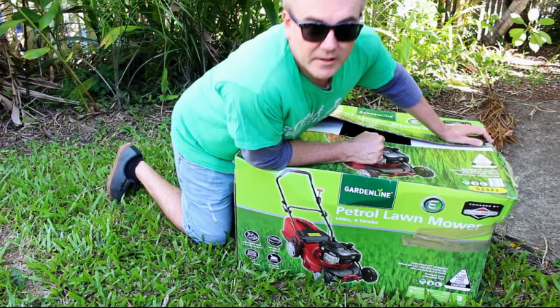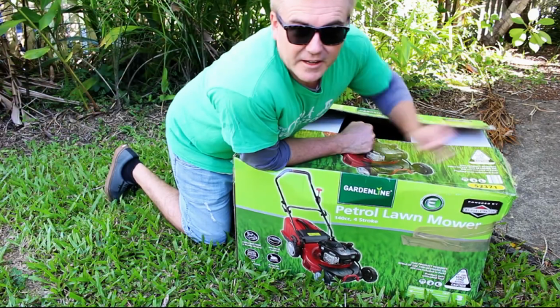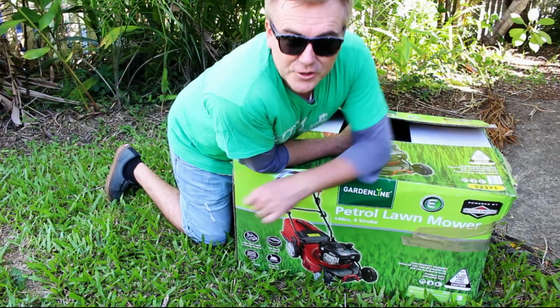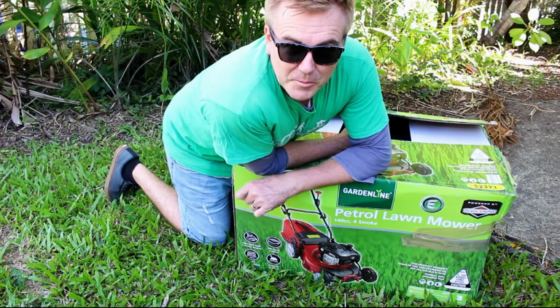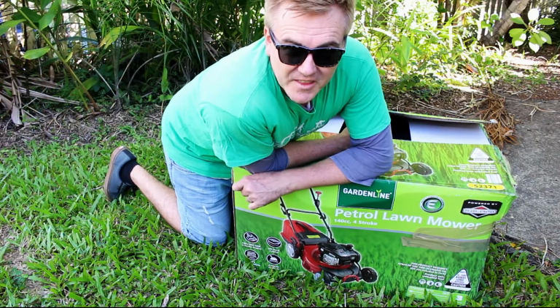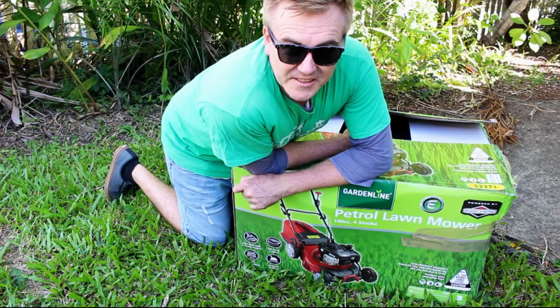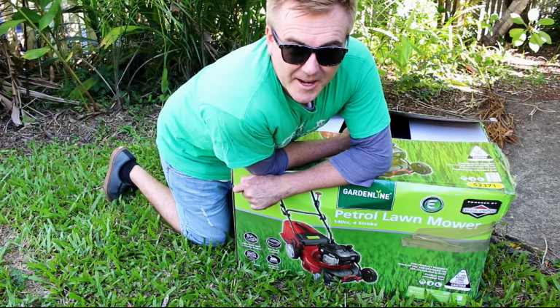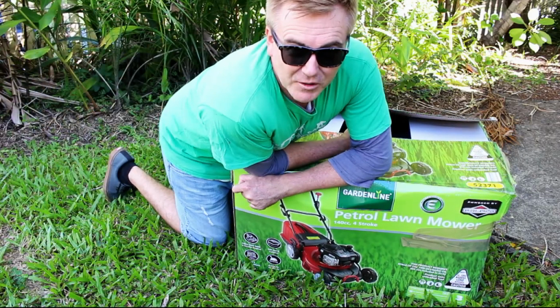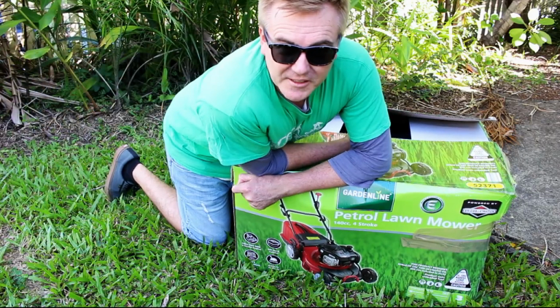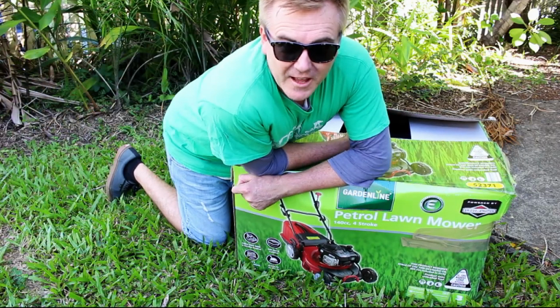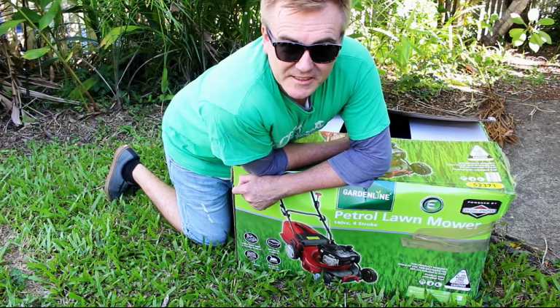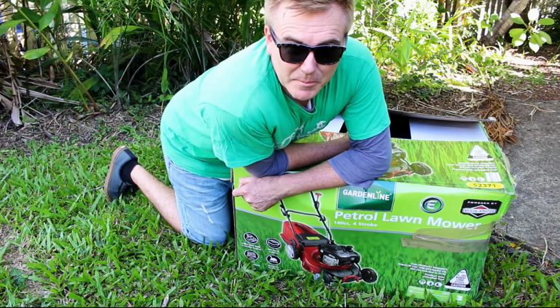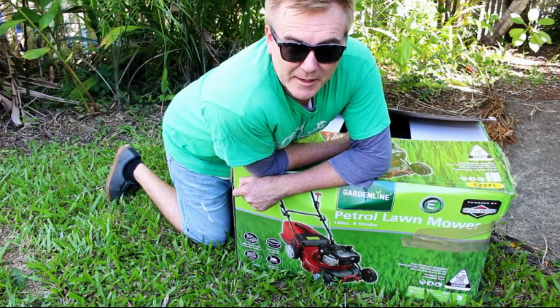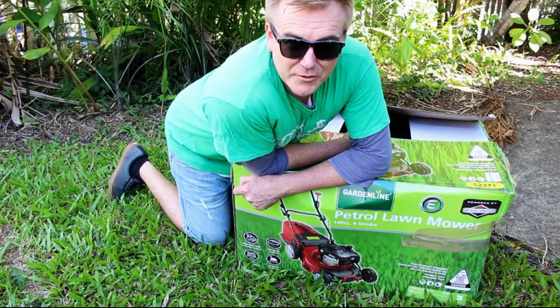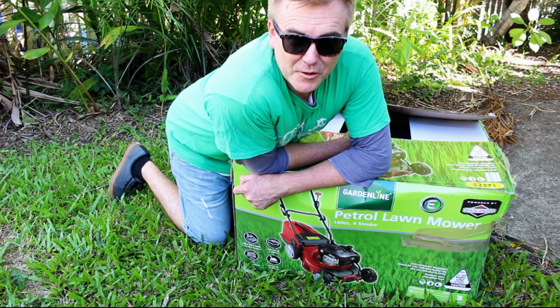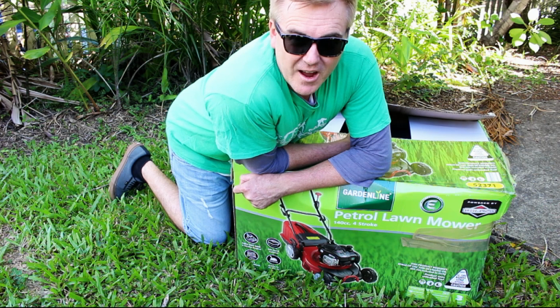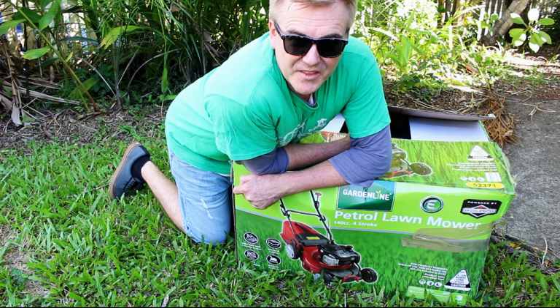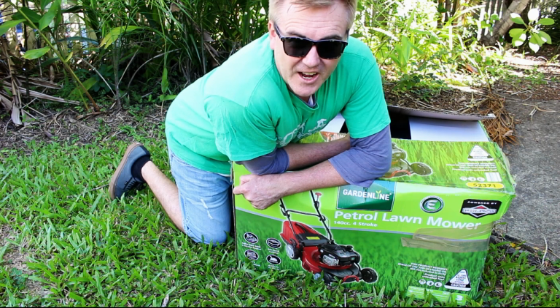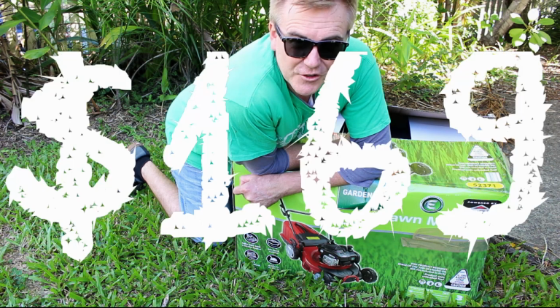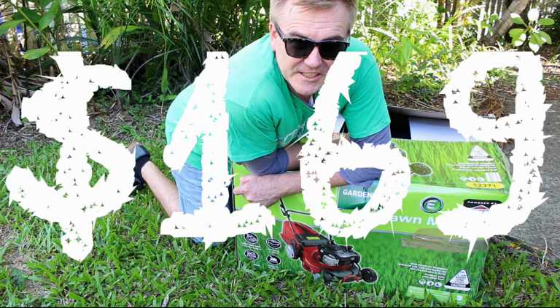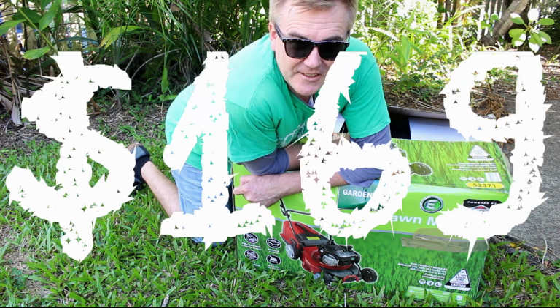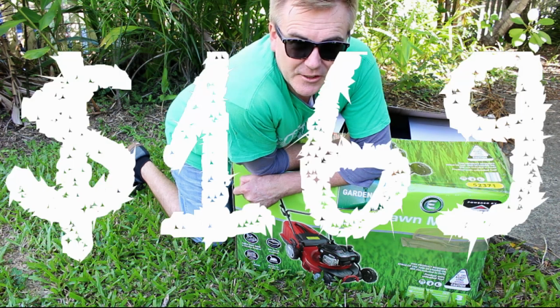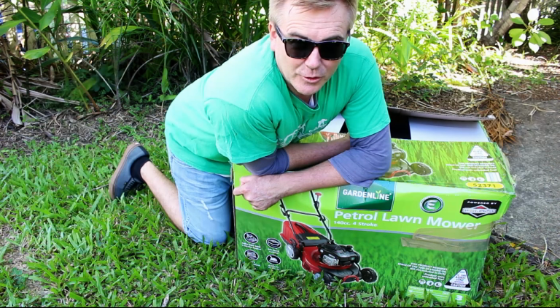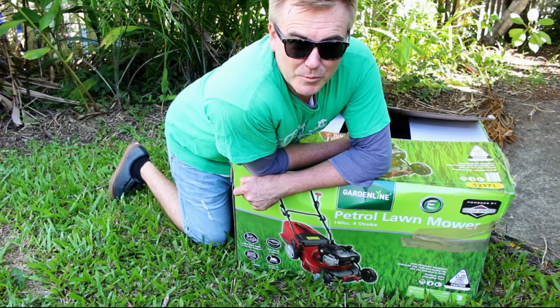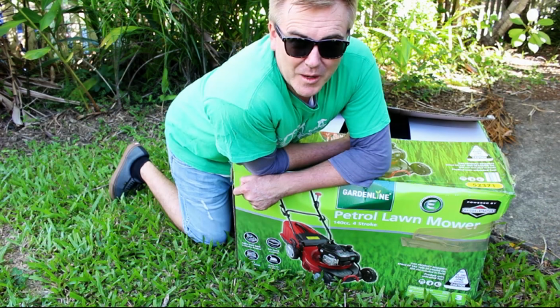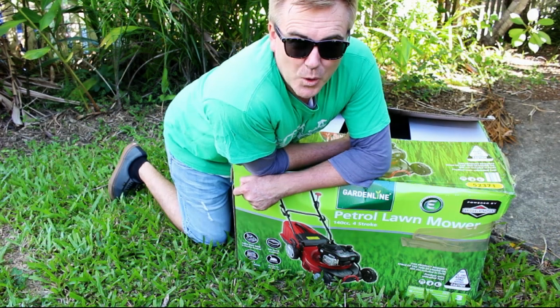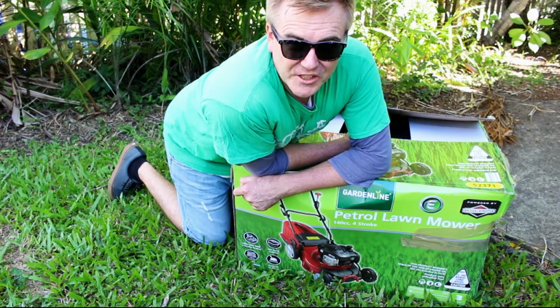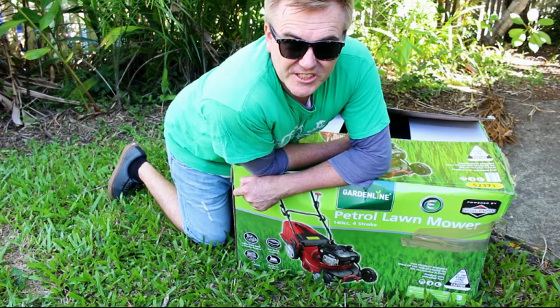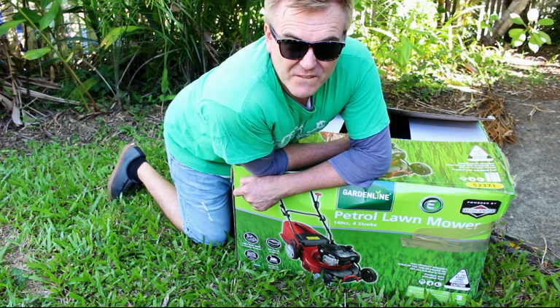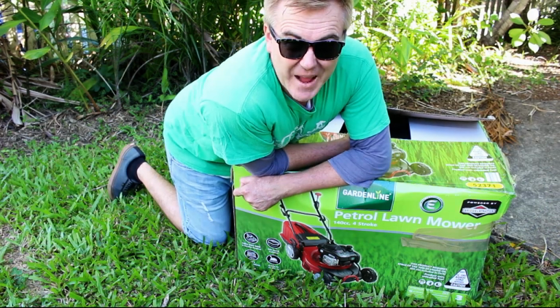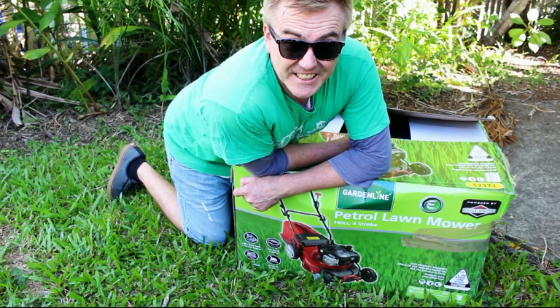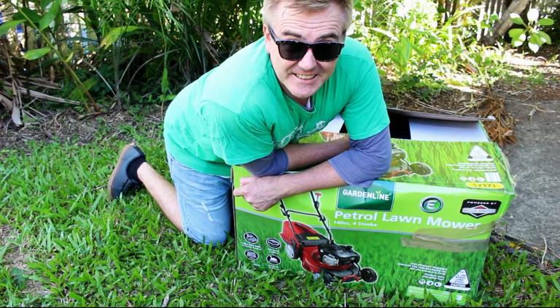G'day YouTube. This is an unboxing, assembly and review of this $169 lawnmower we just got from Aldi.